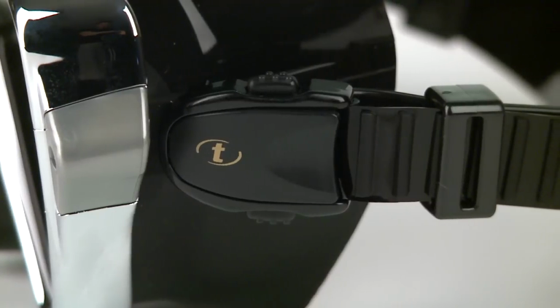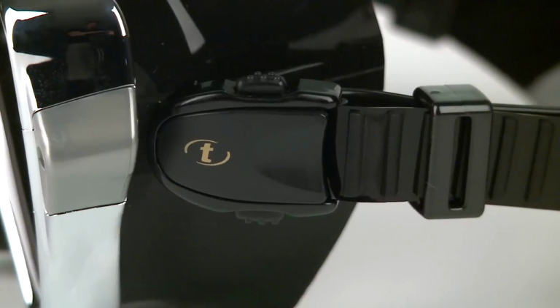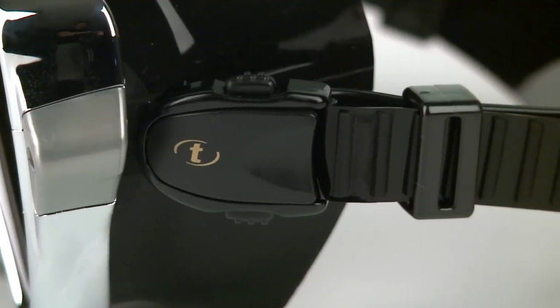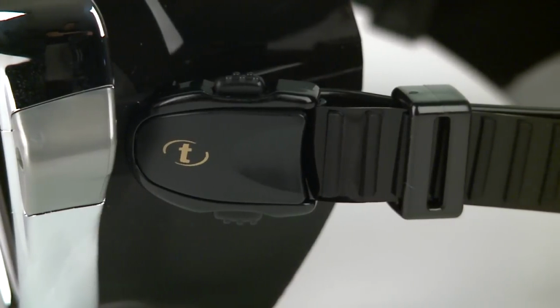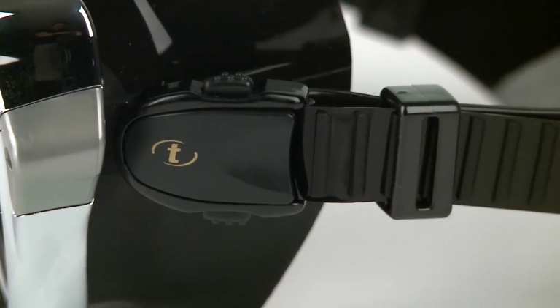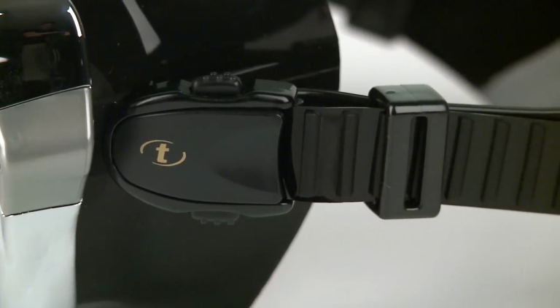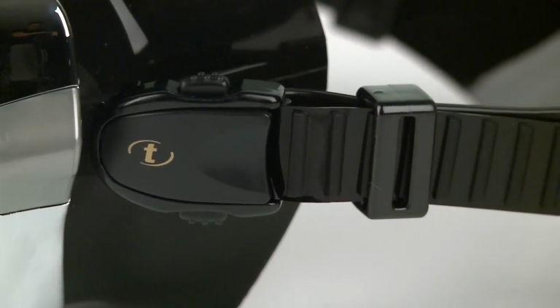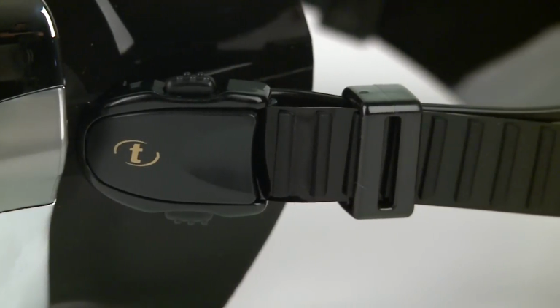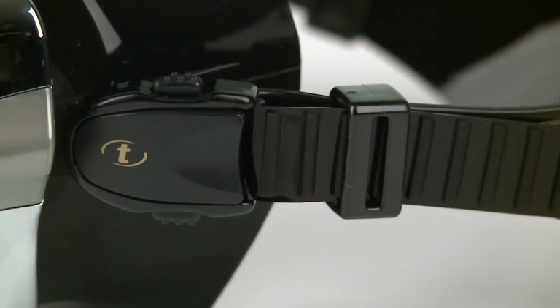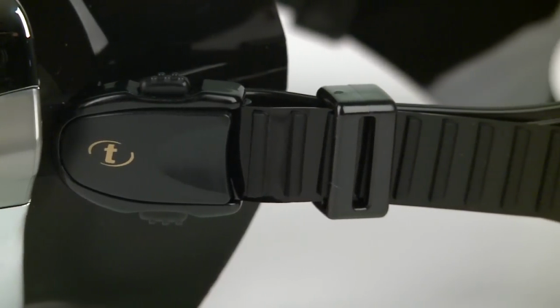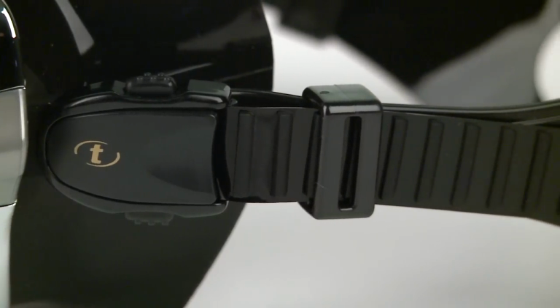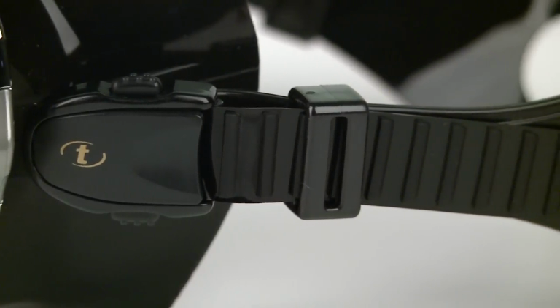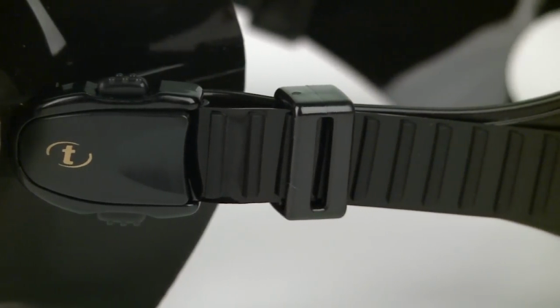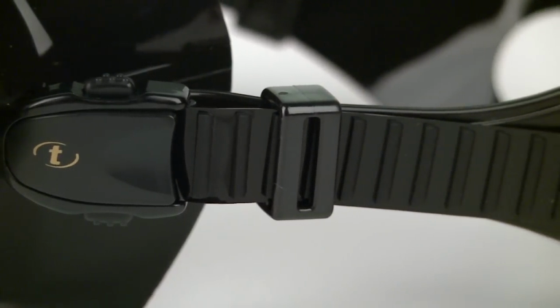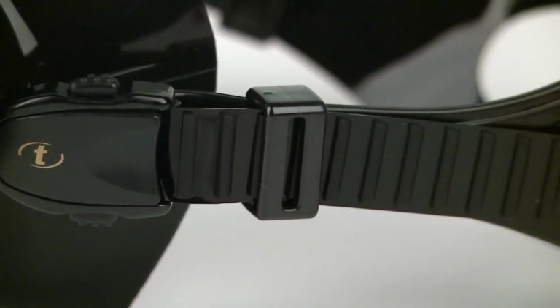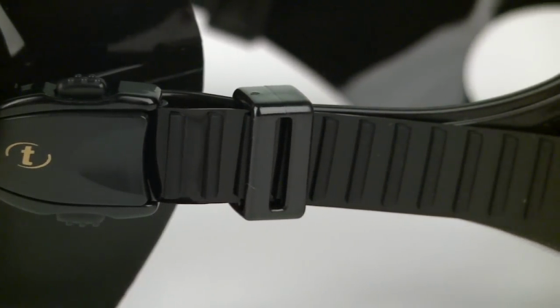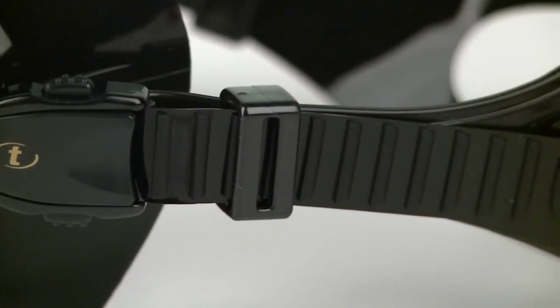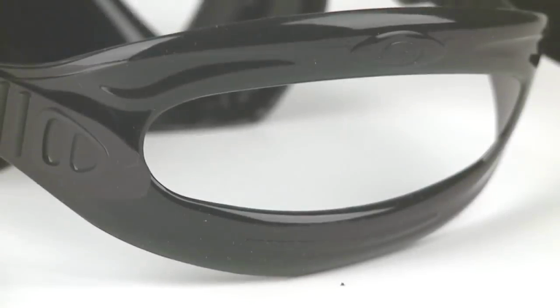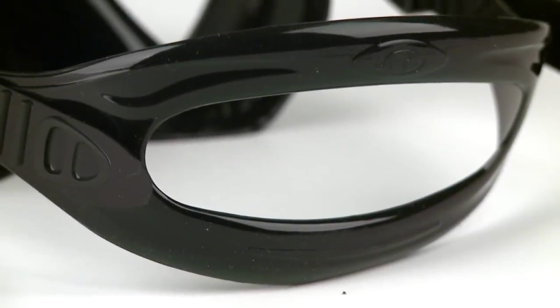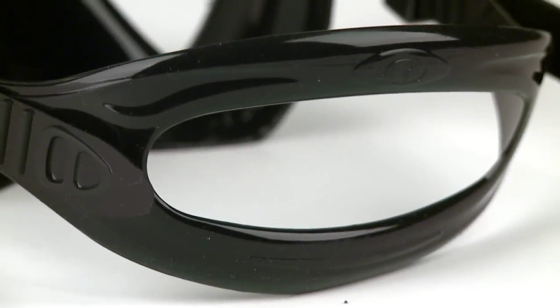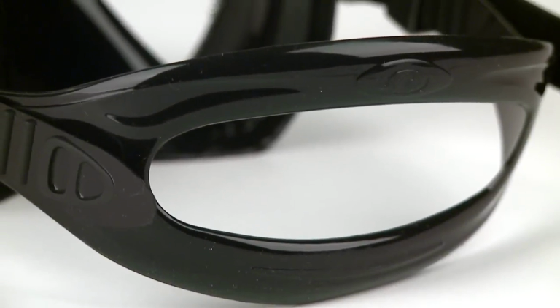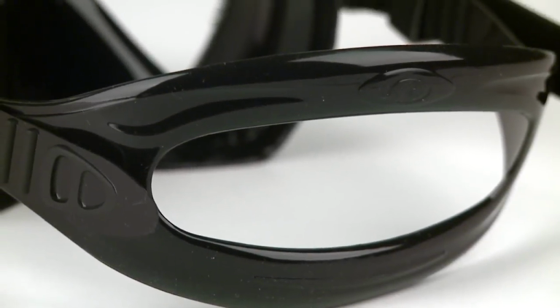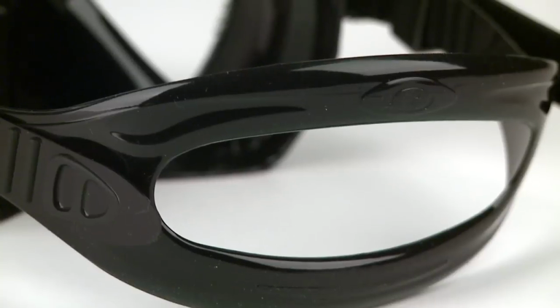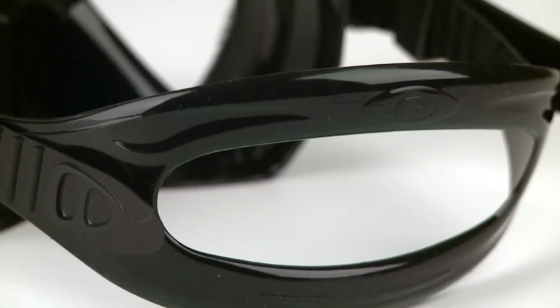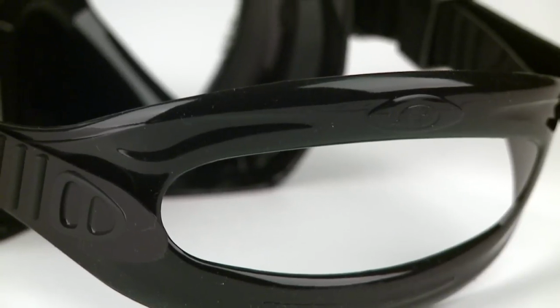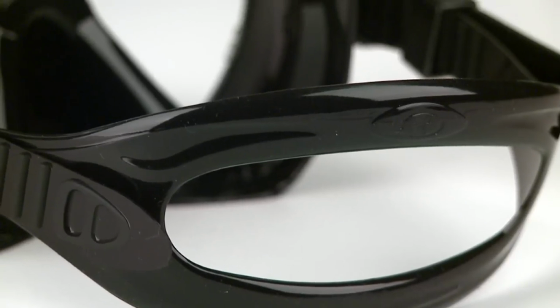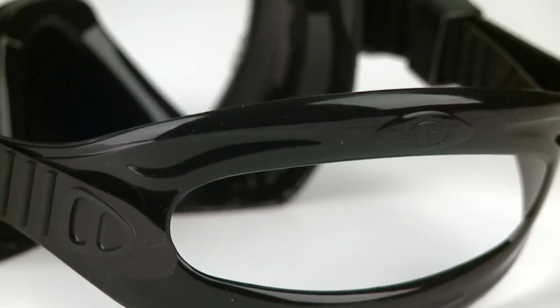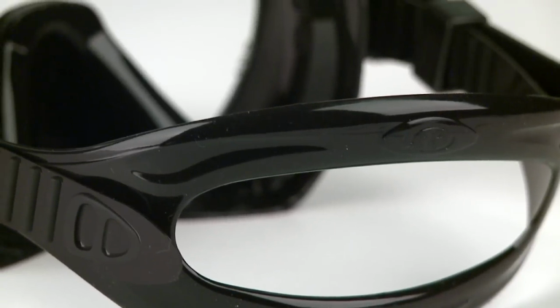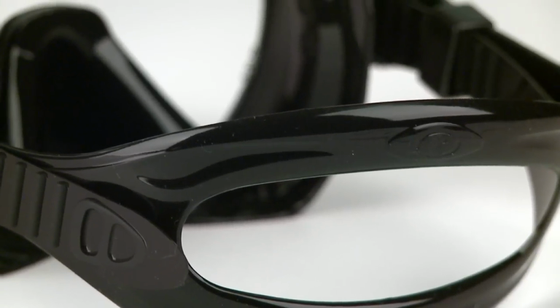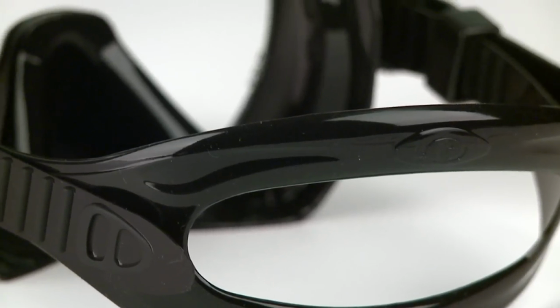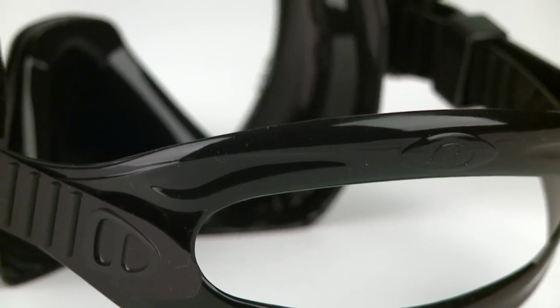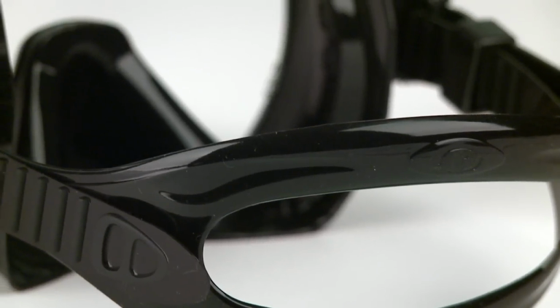Tusa's quick-adjust buckle system is mounted directly to the skirt, and a 3D strap gives it a precise anatomical fit.